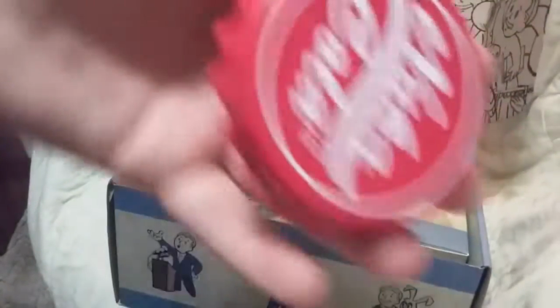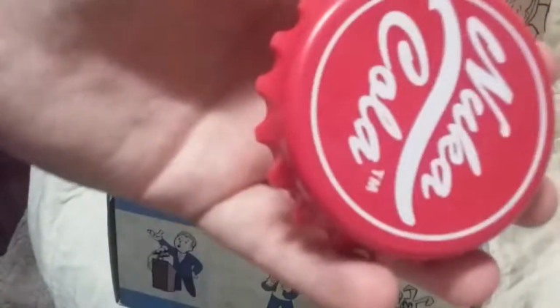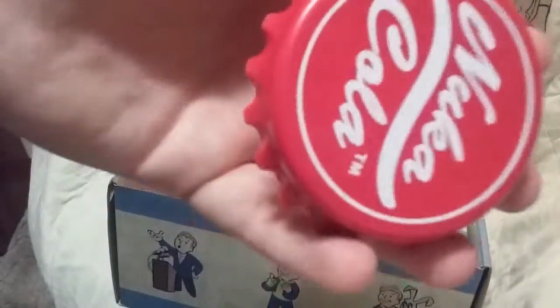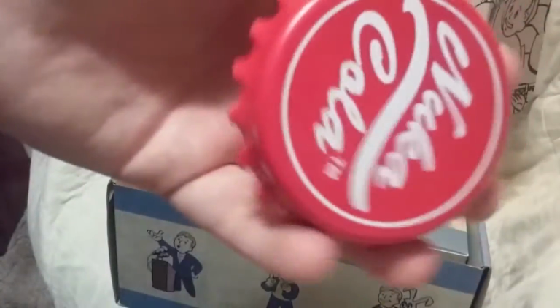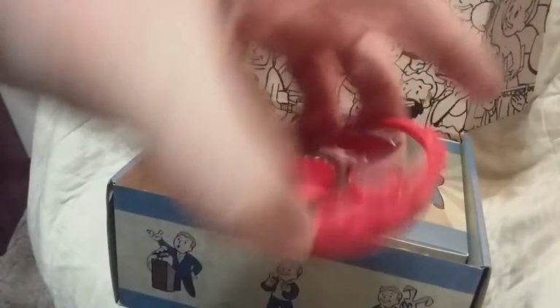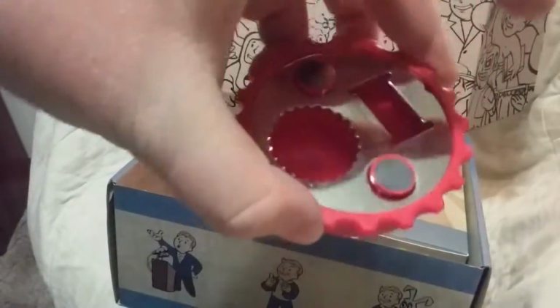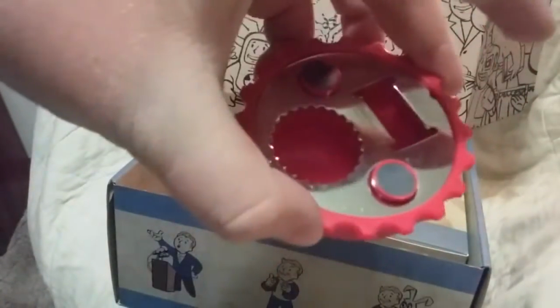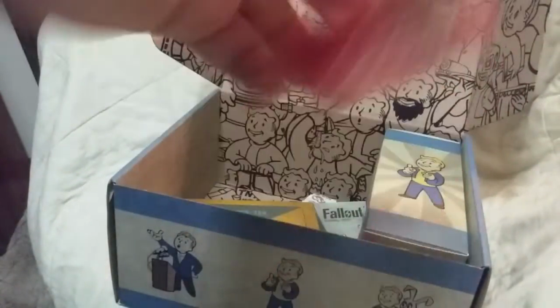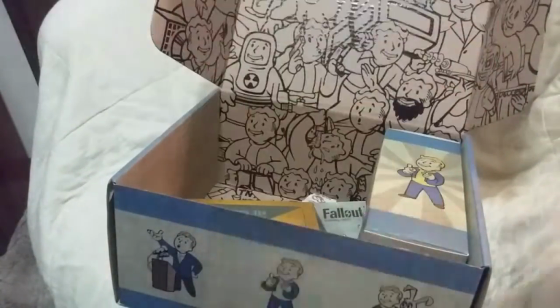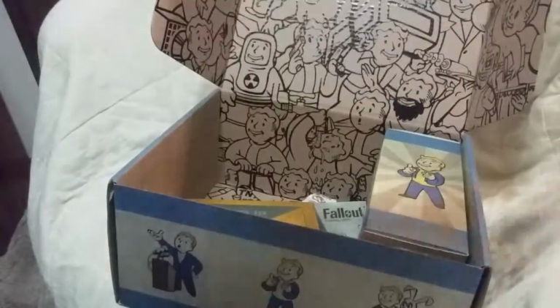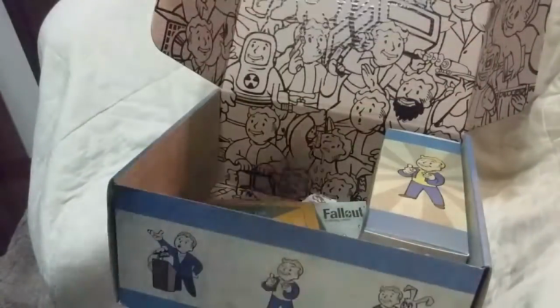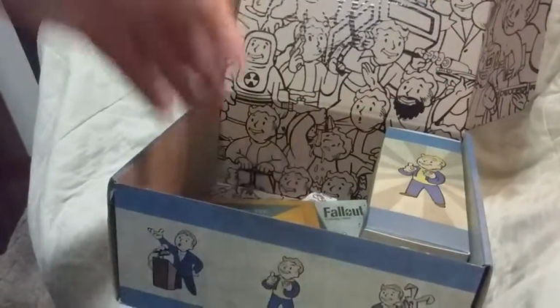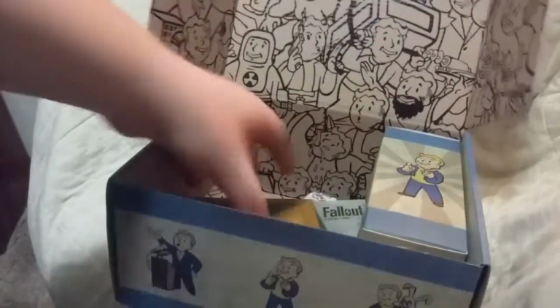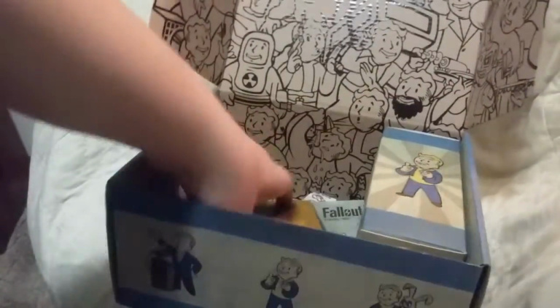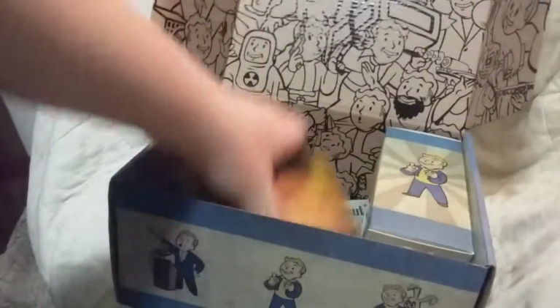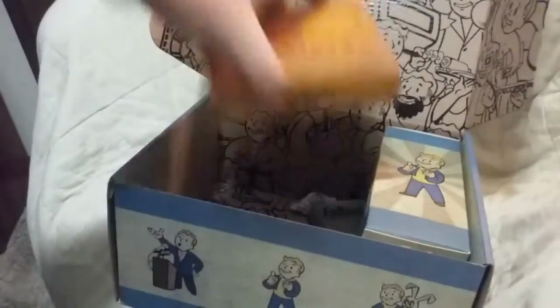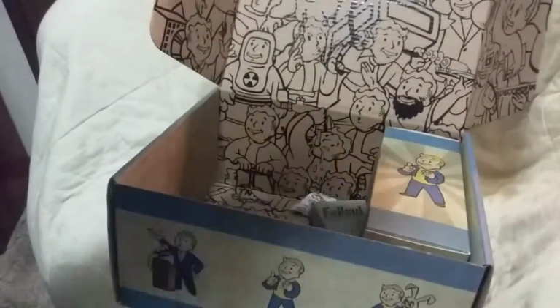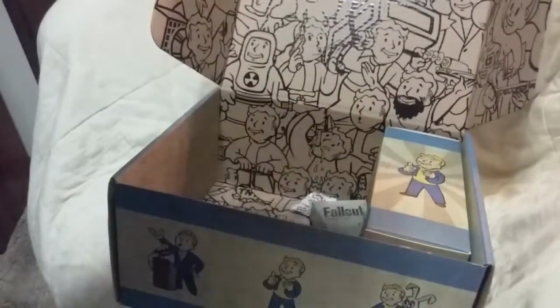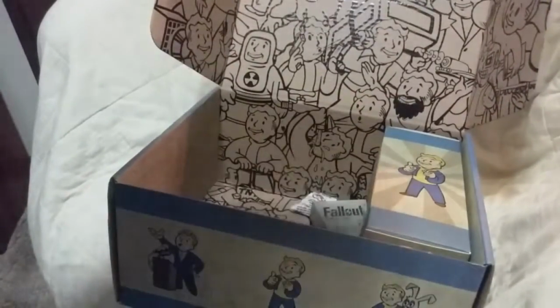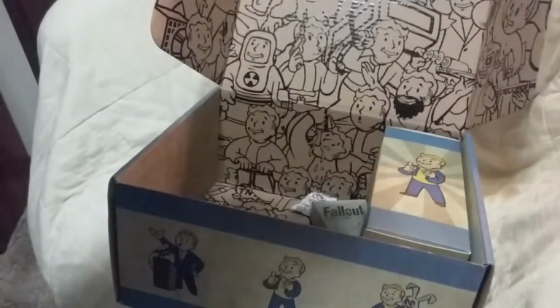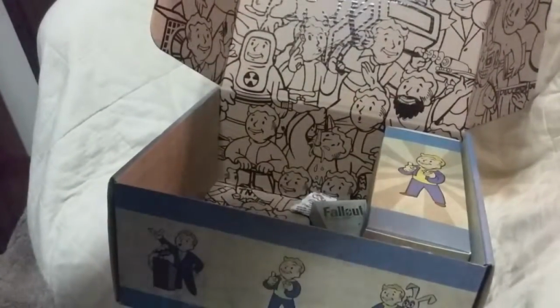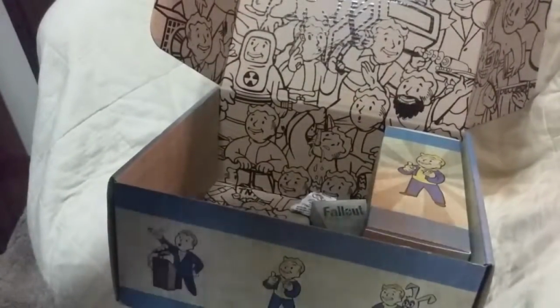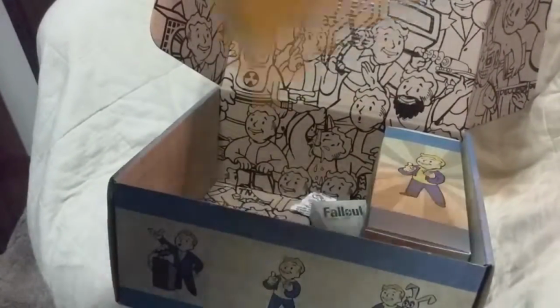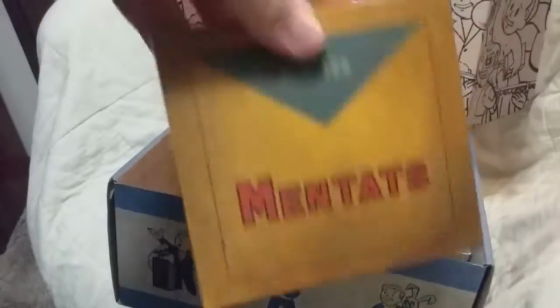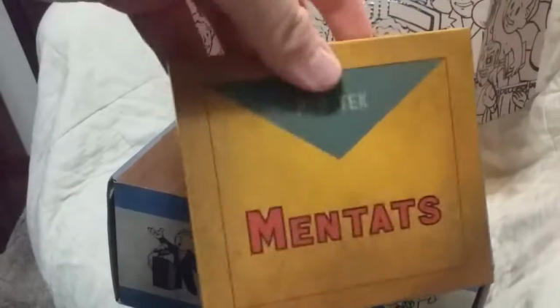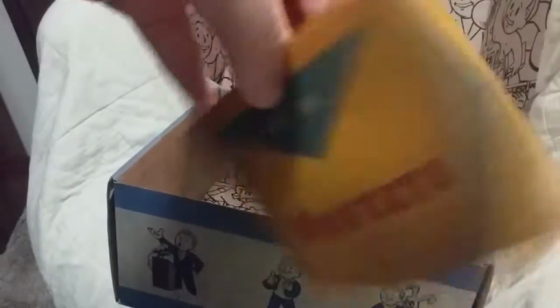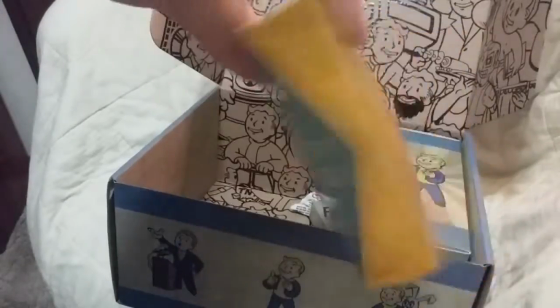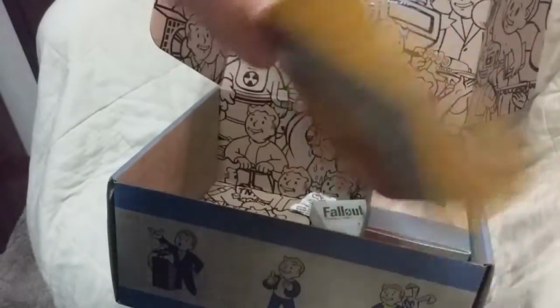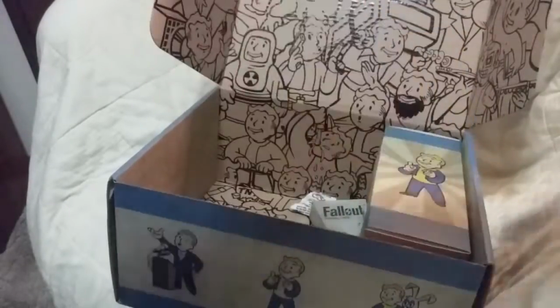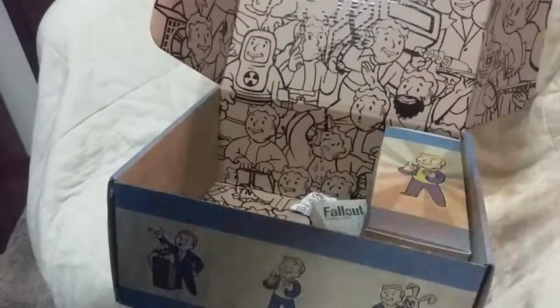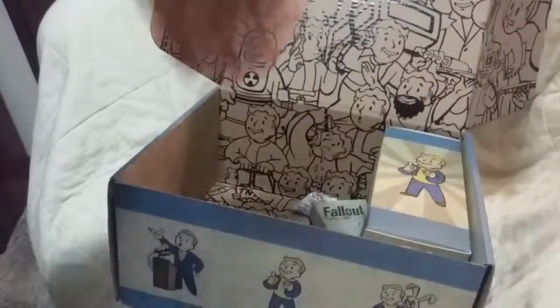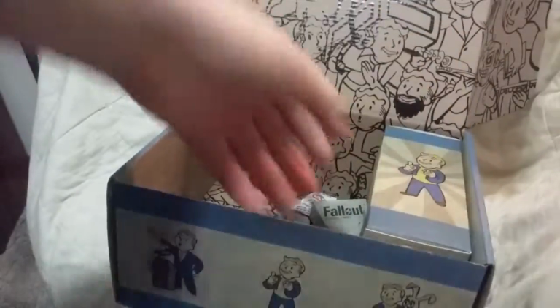Nuka-Cola — that is a bottle opener by the way. Mentat's box is what the socks came in.